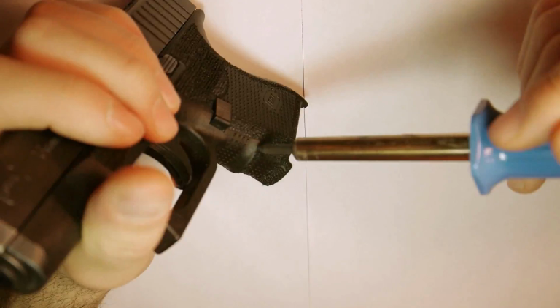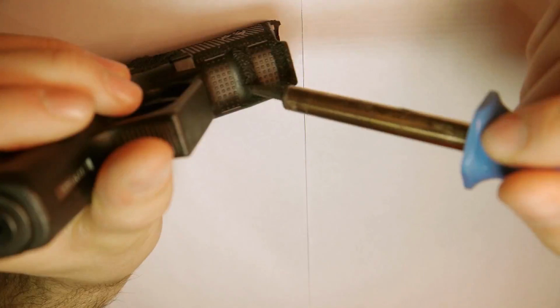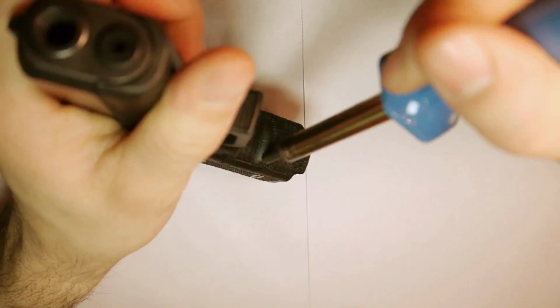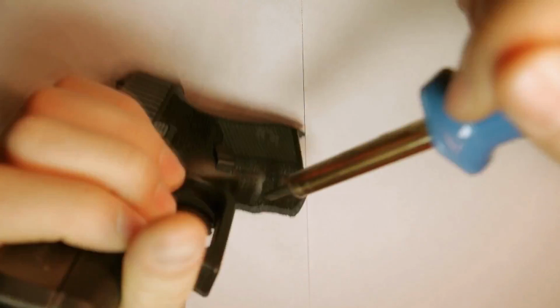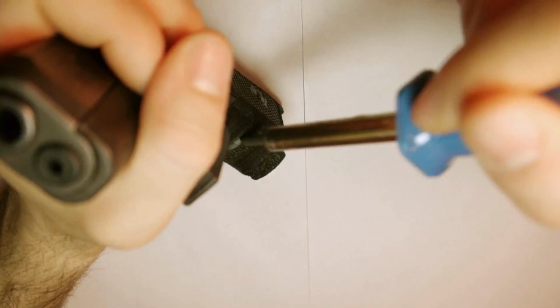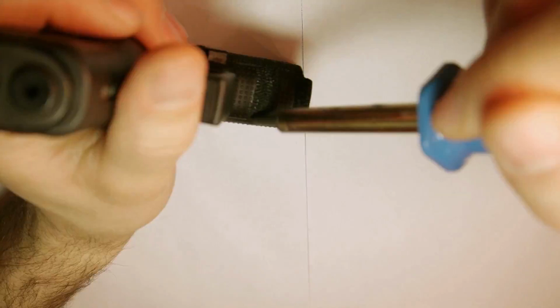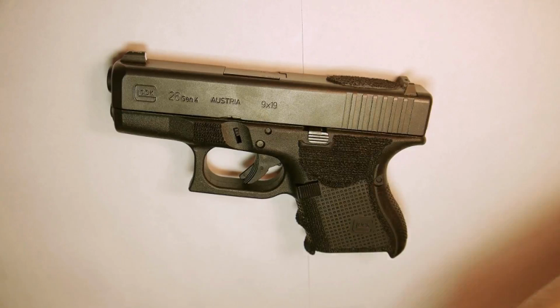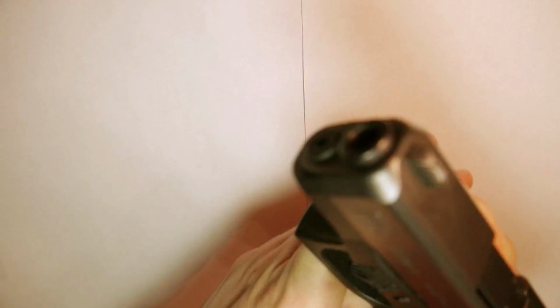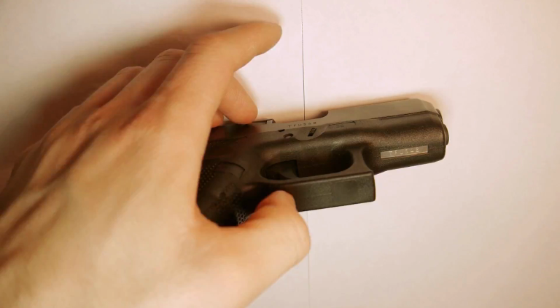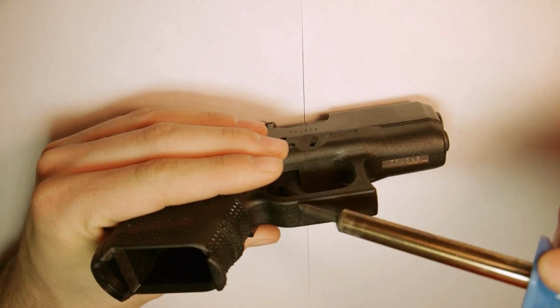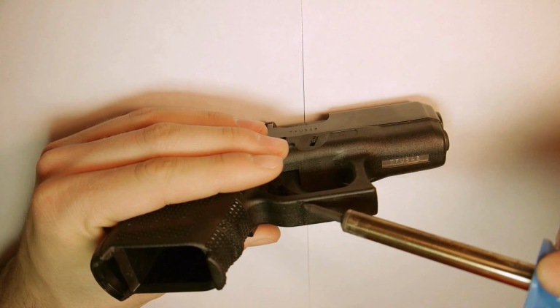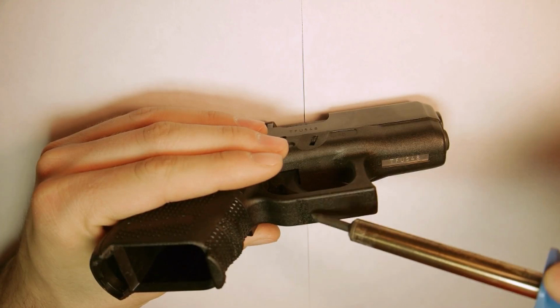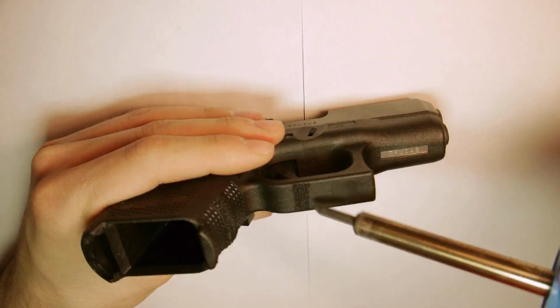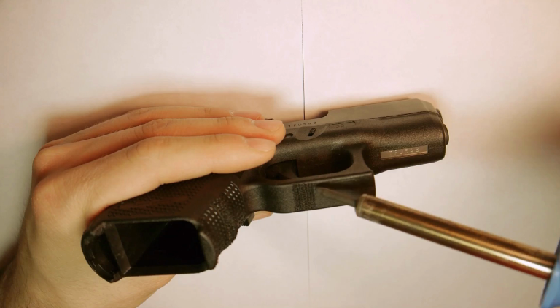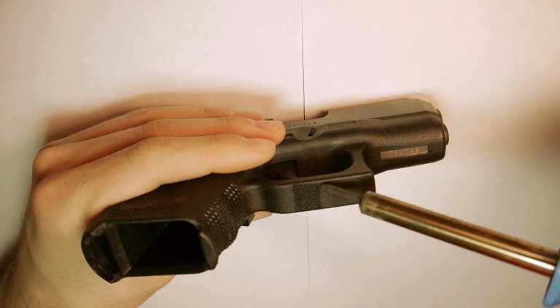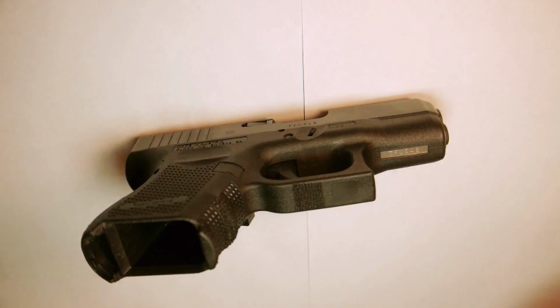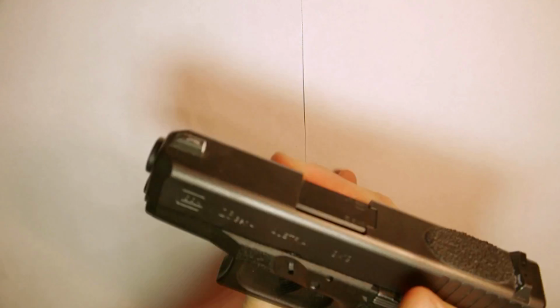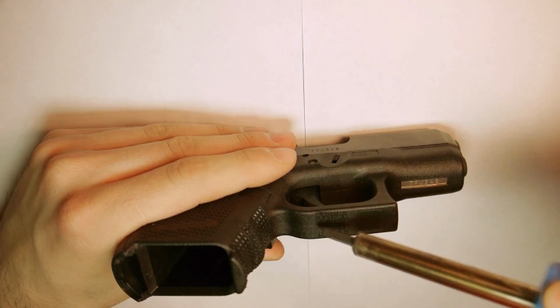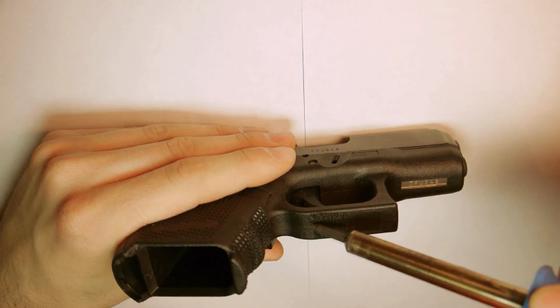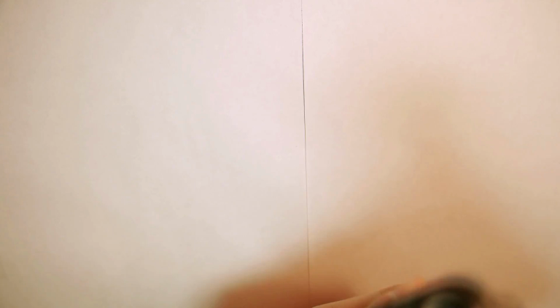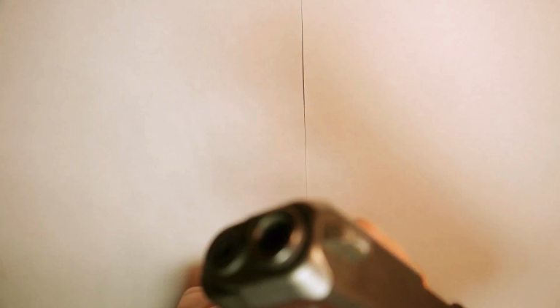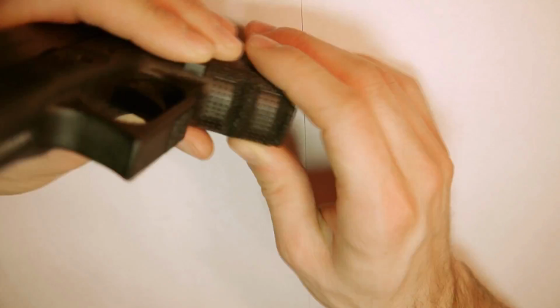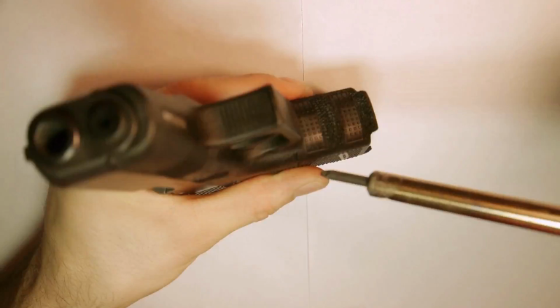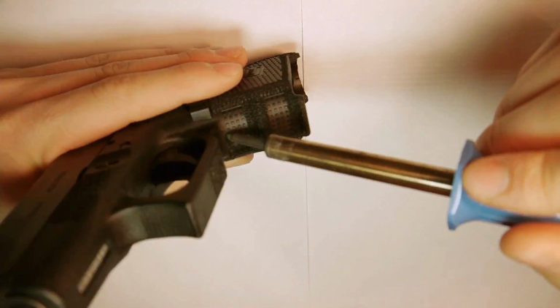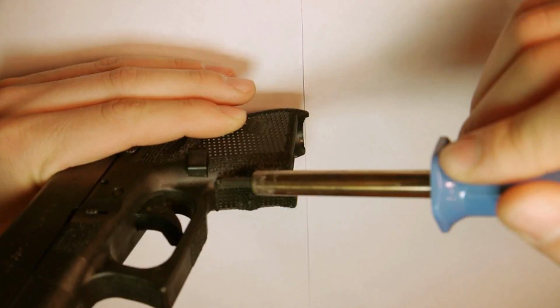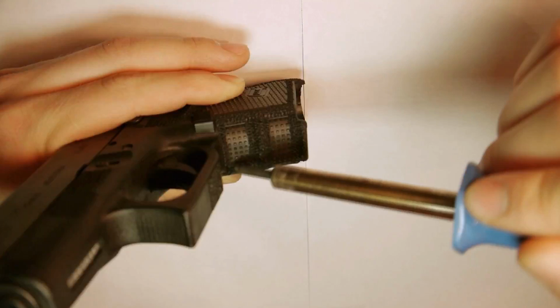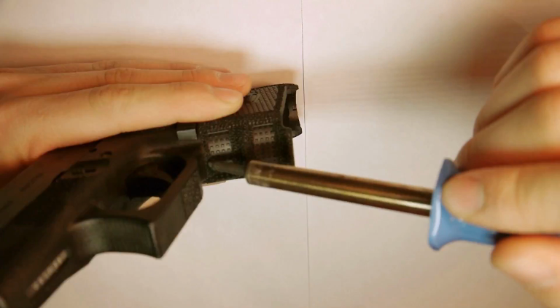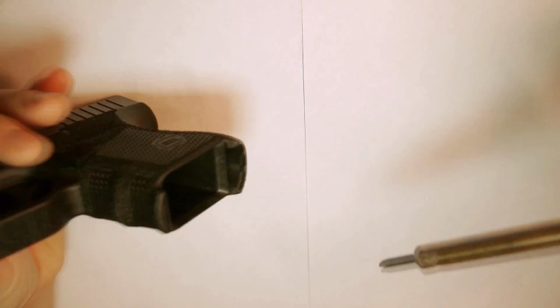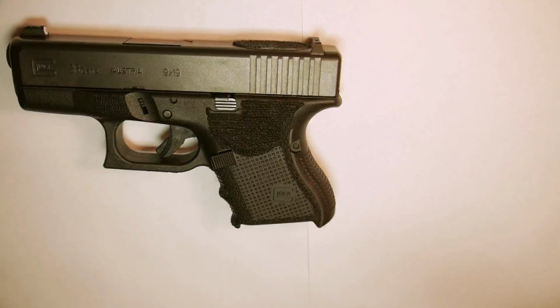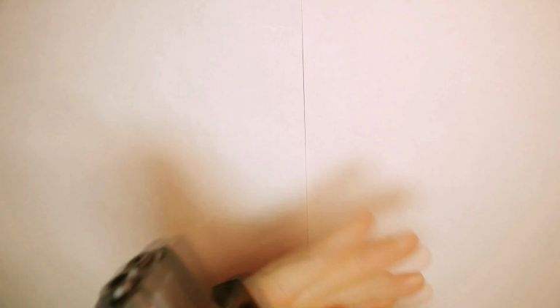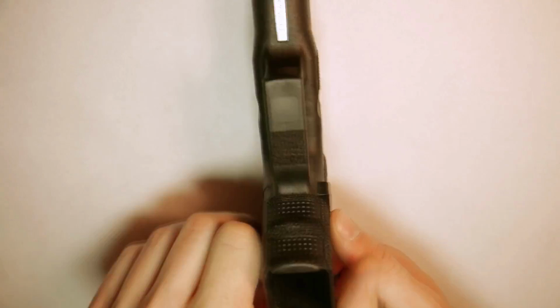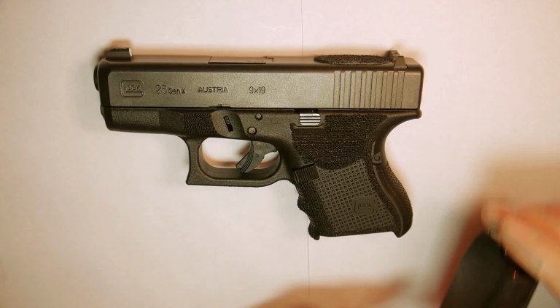but a wood burning tool can be used just the same. The deeper the indentation, the more aggressive the grip will be.